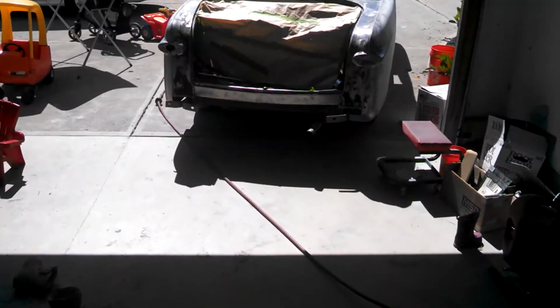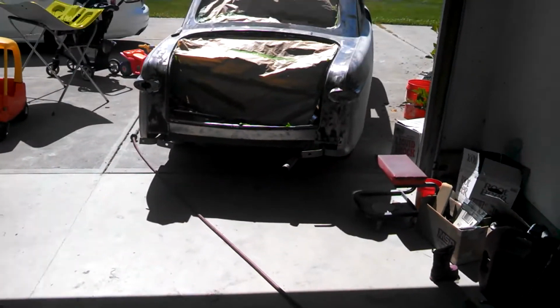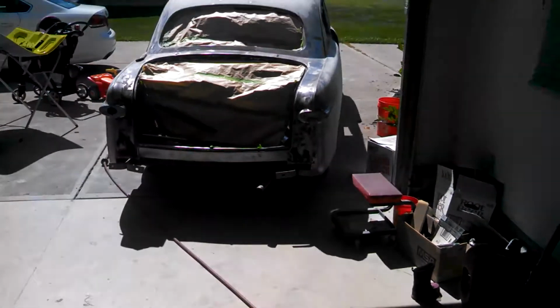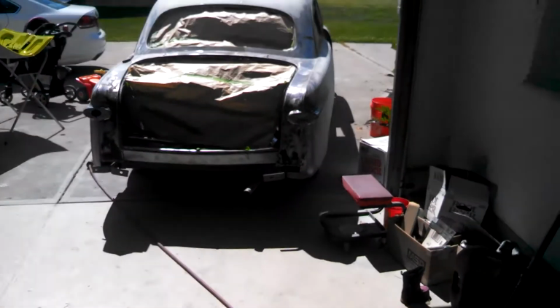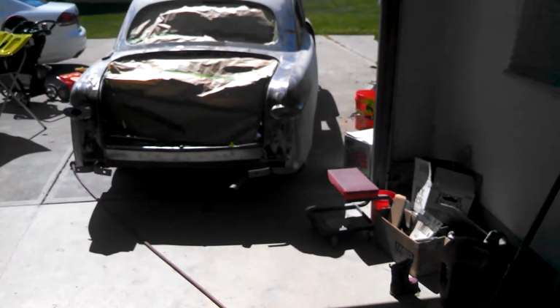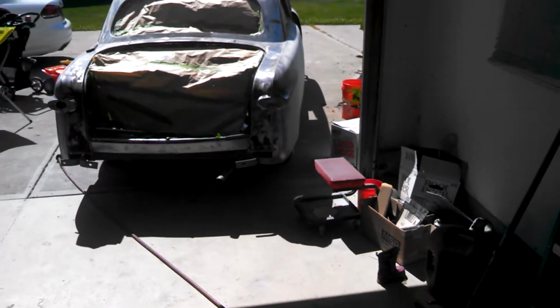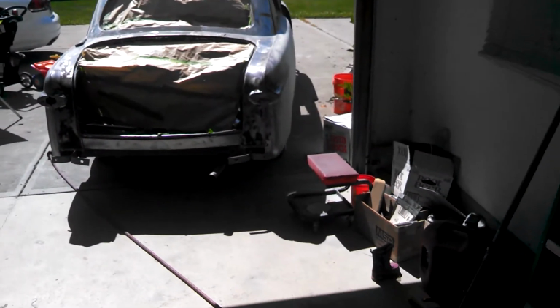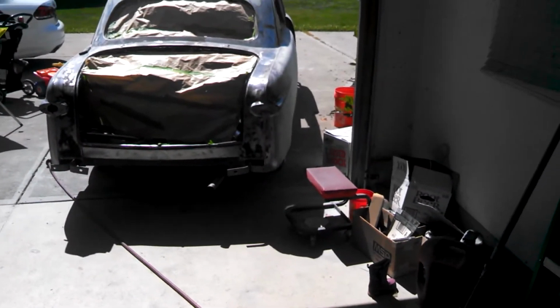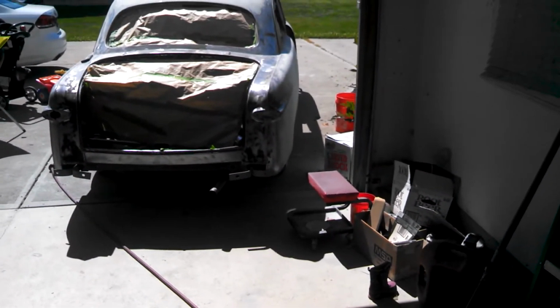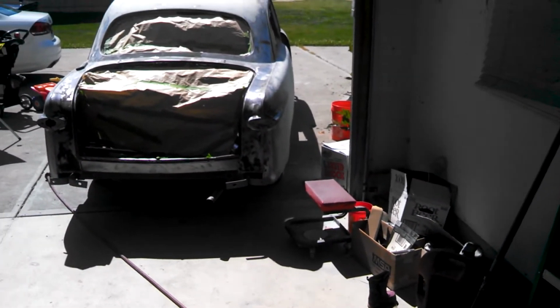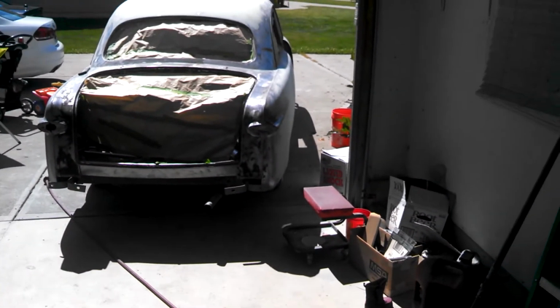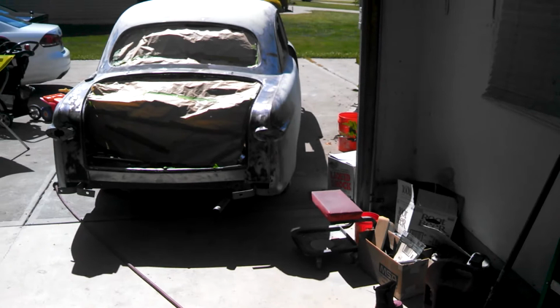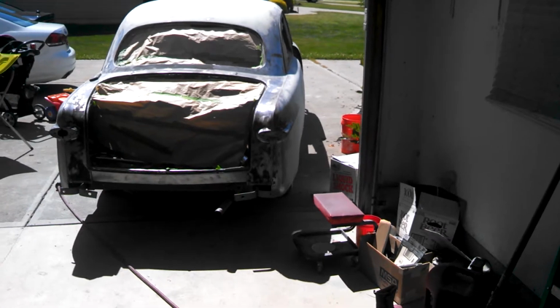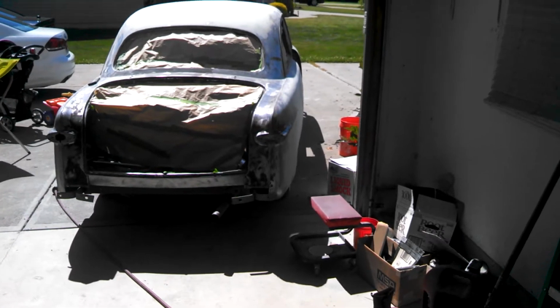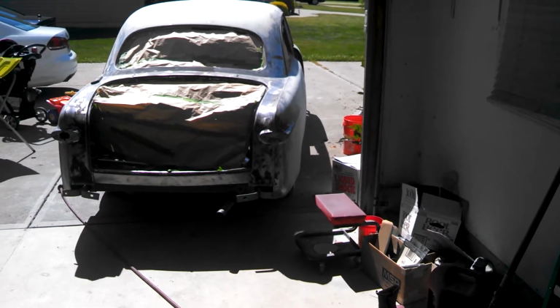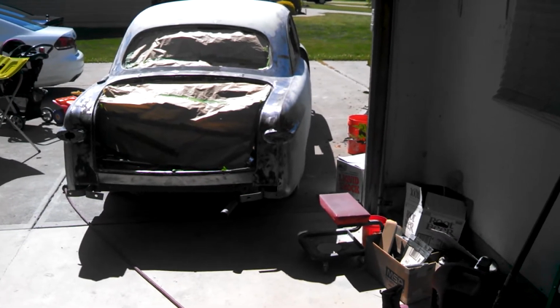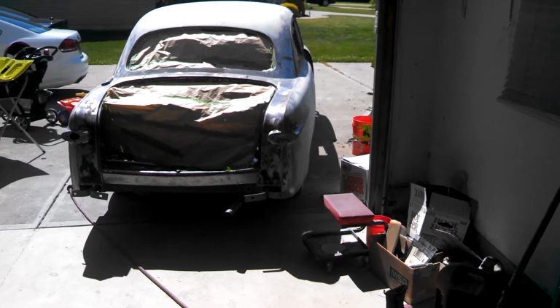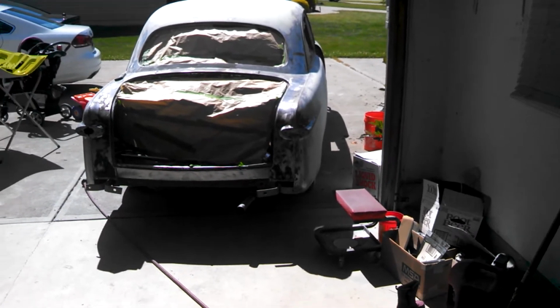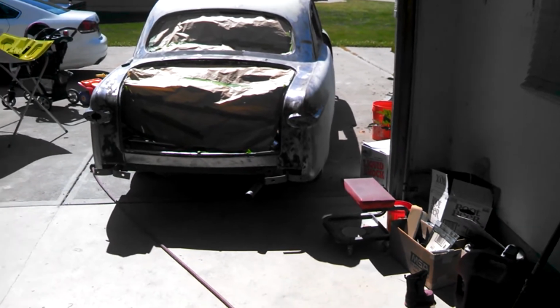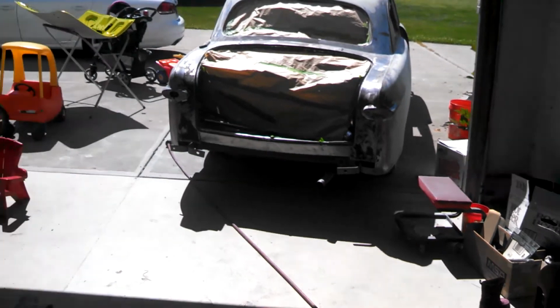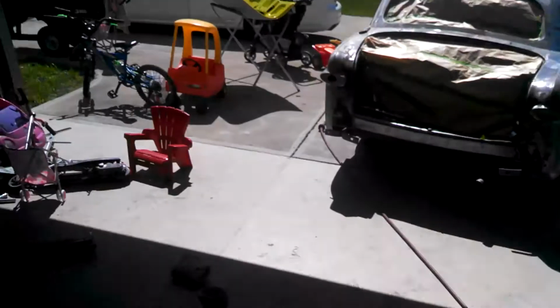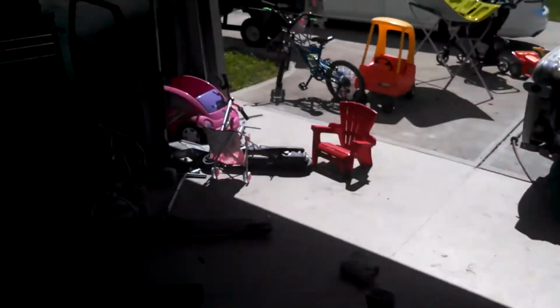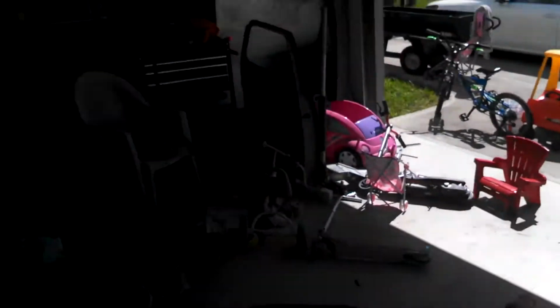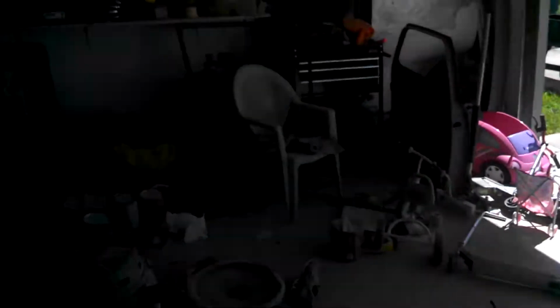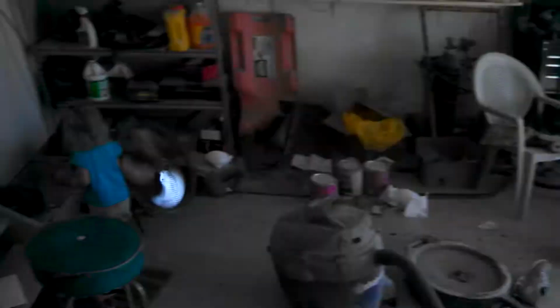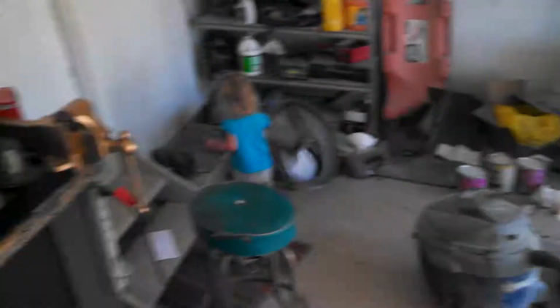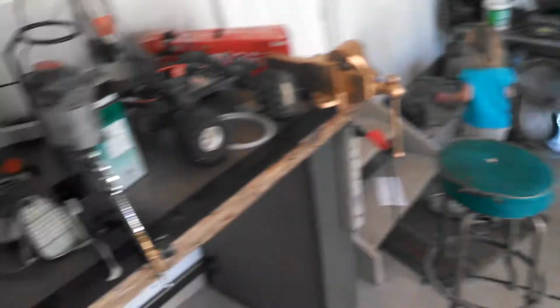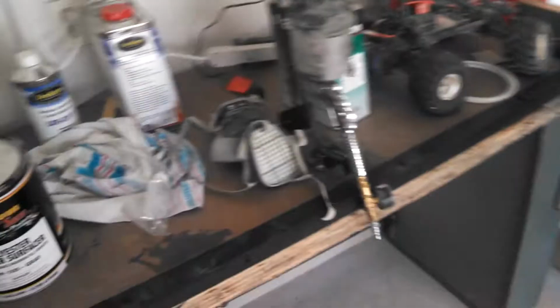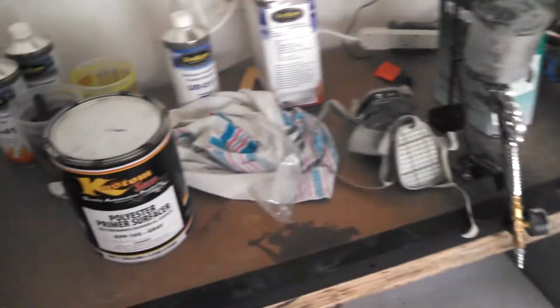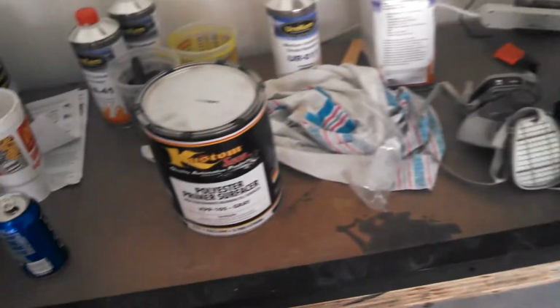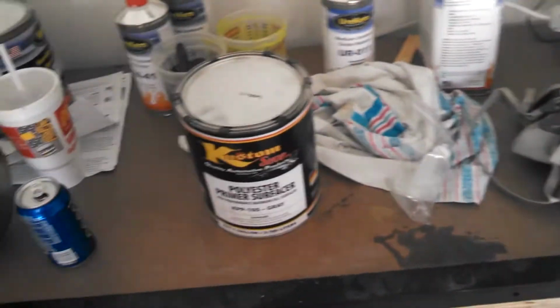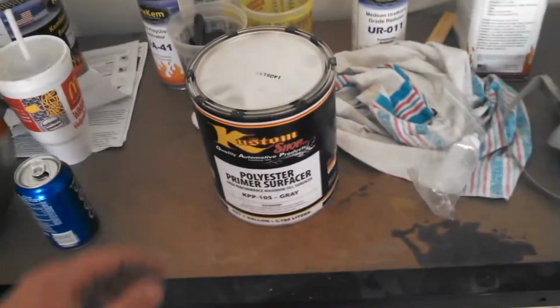I'll take my time on that and make sure everything is good before I put that primer surfacer on it — that polyester primer.